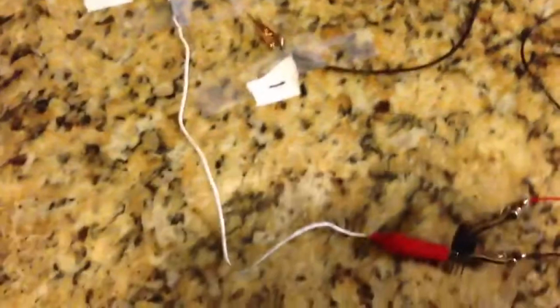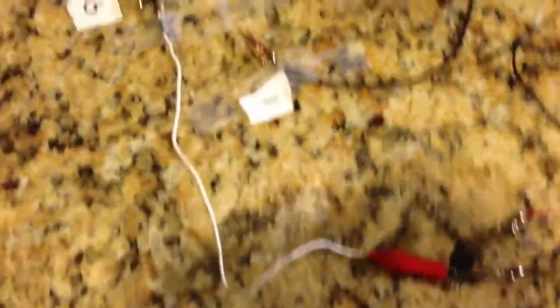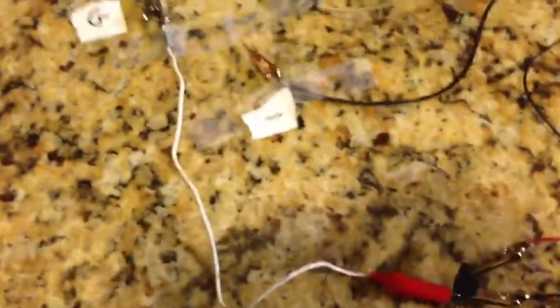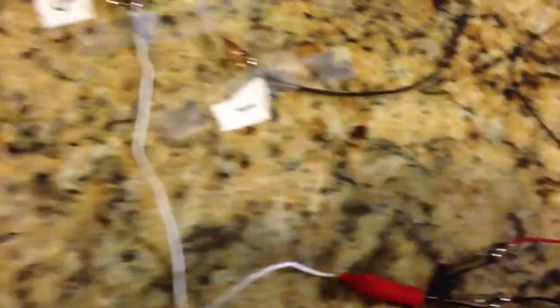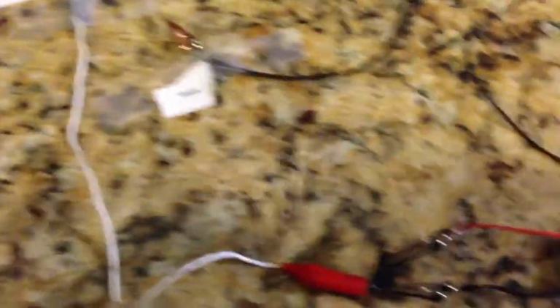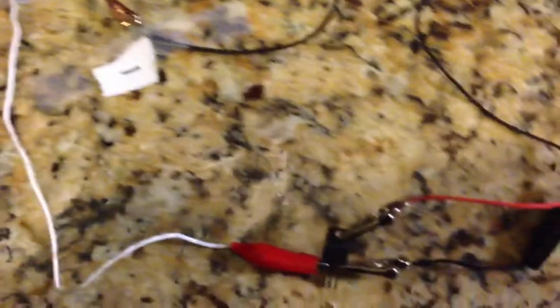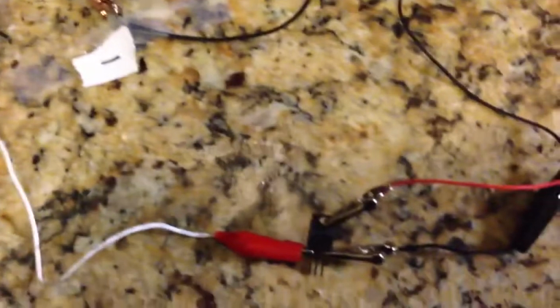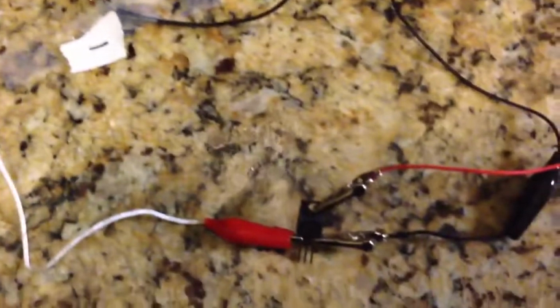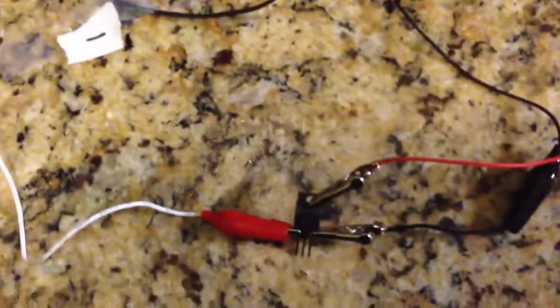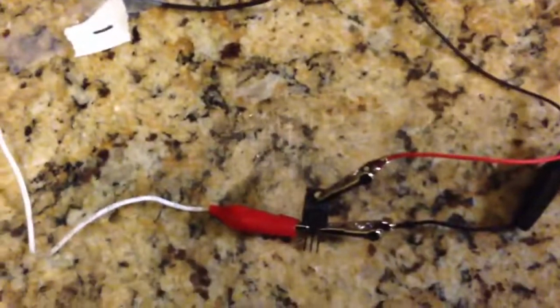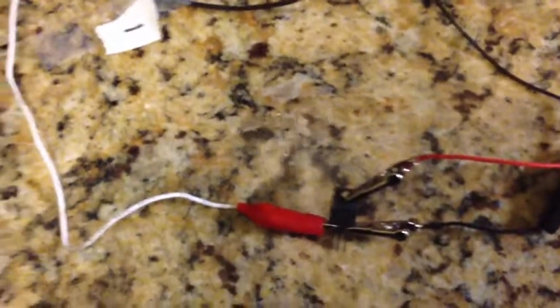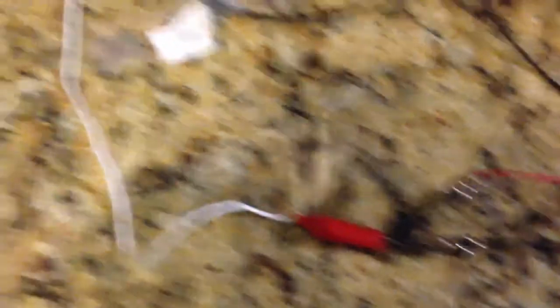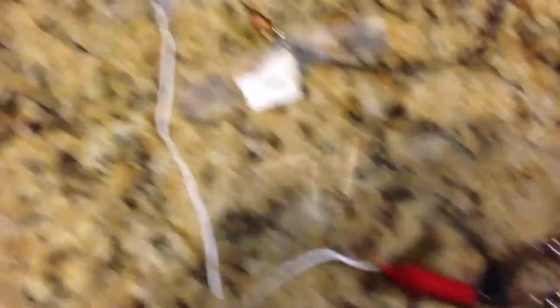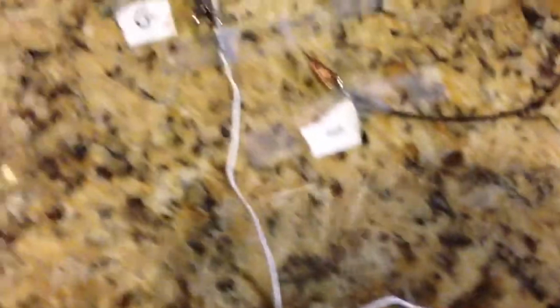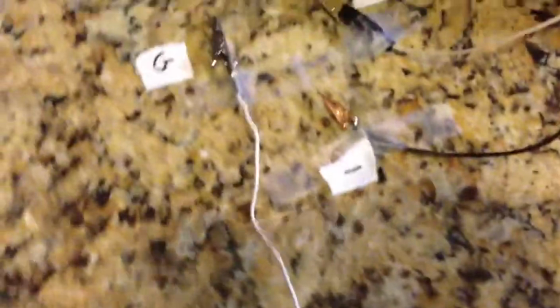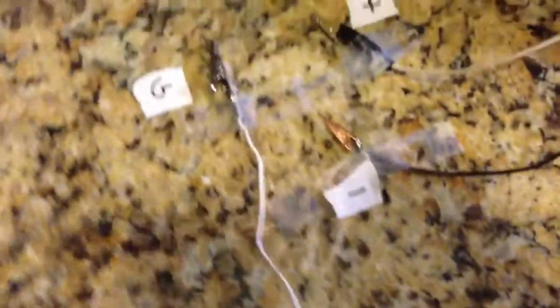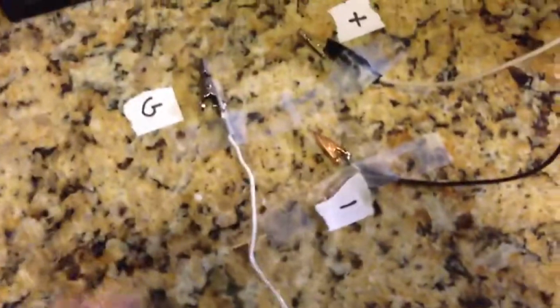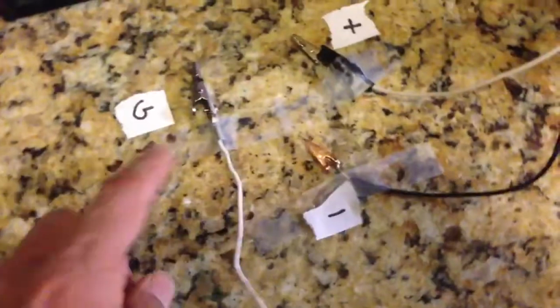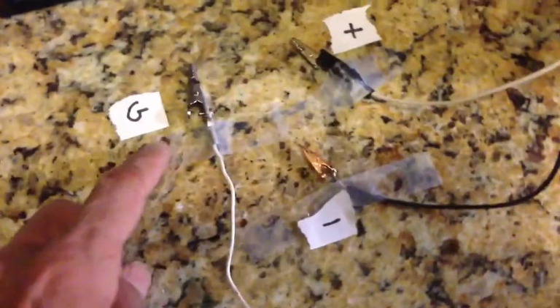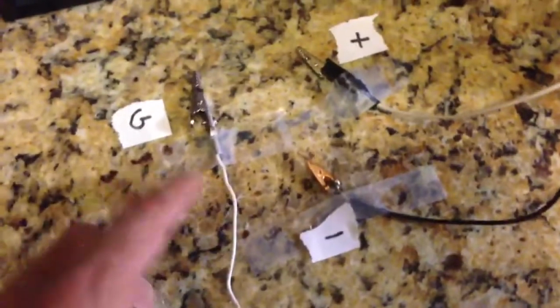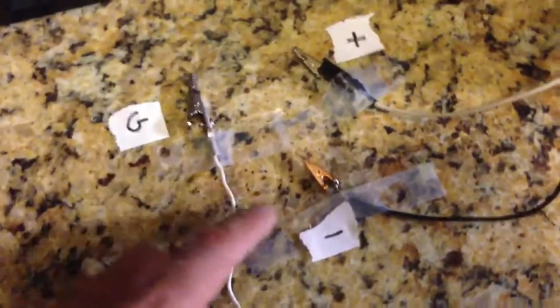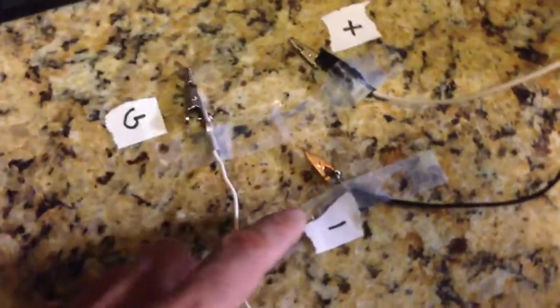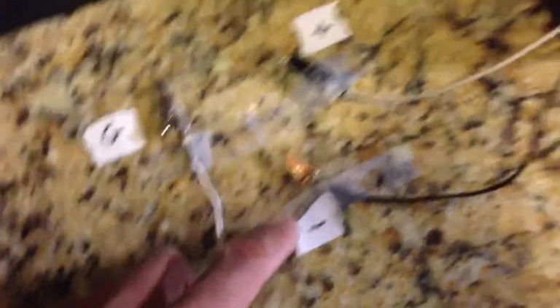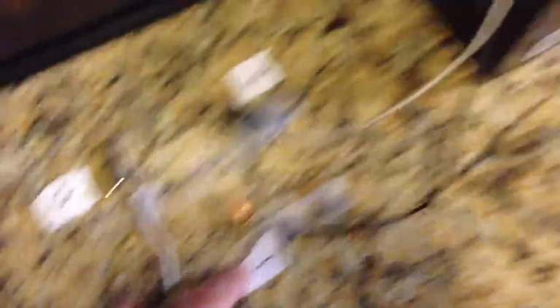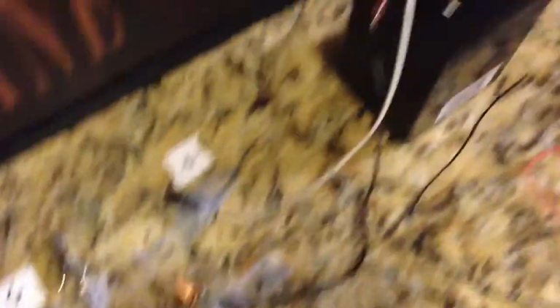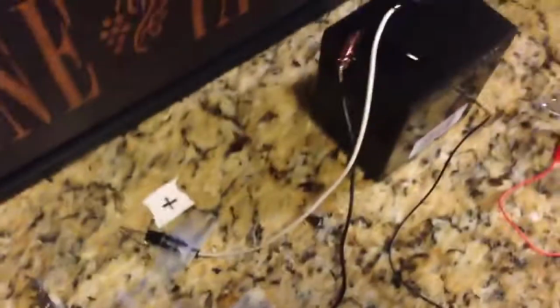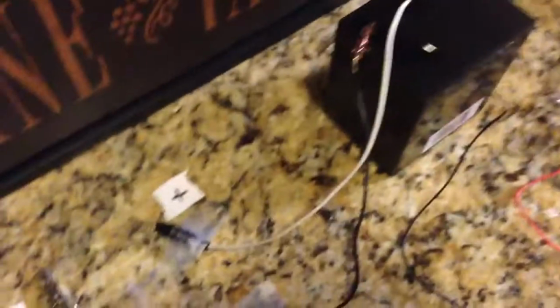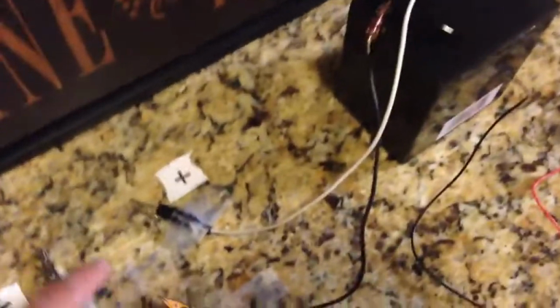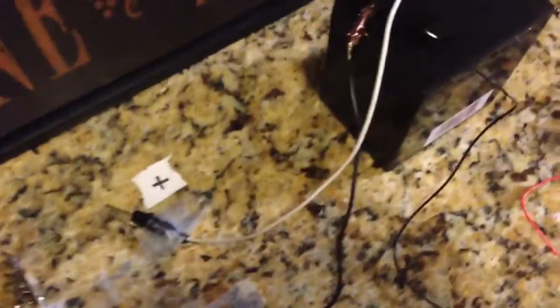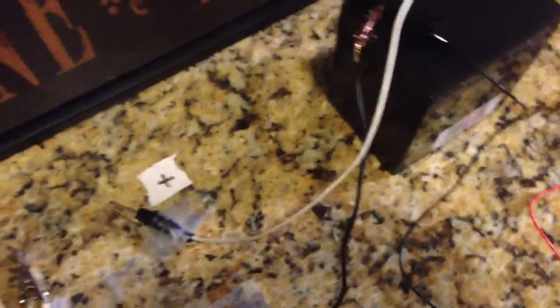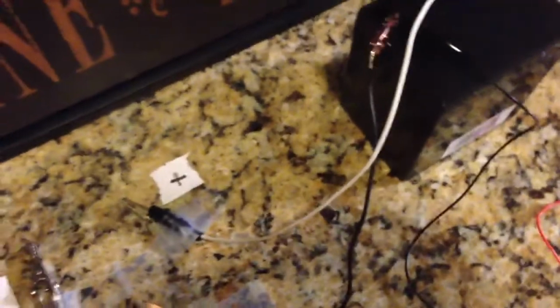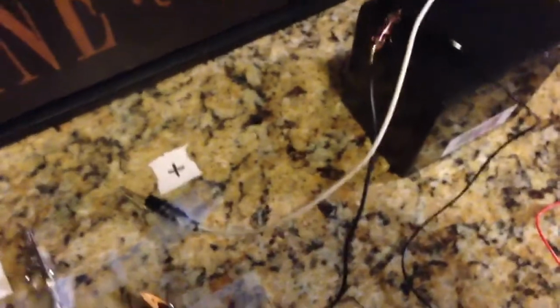I've got another lead going to the gate. I've got a gate lead, the minus of the battery, and the positive of the battery.